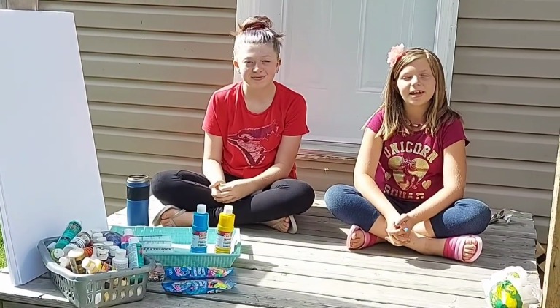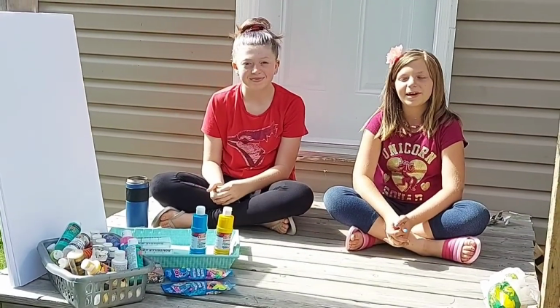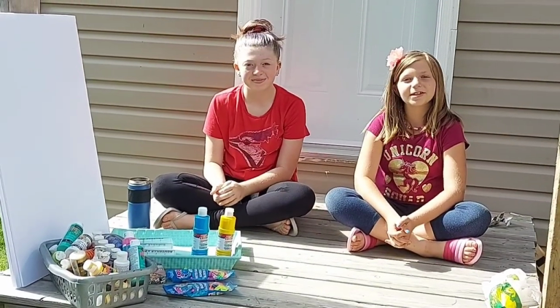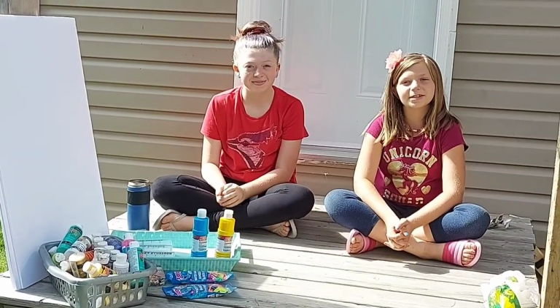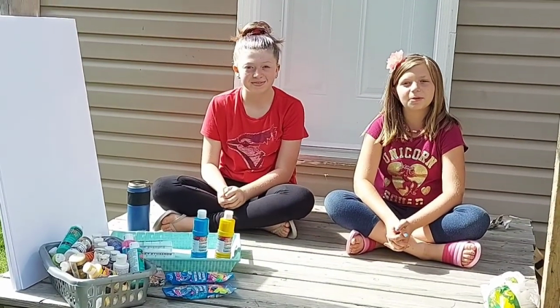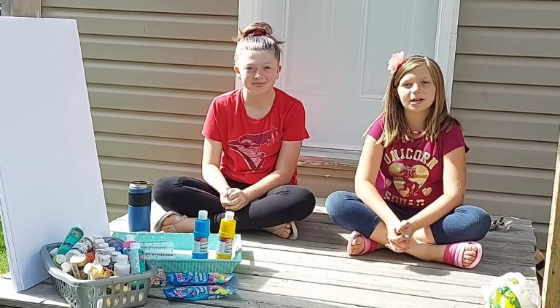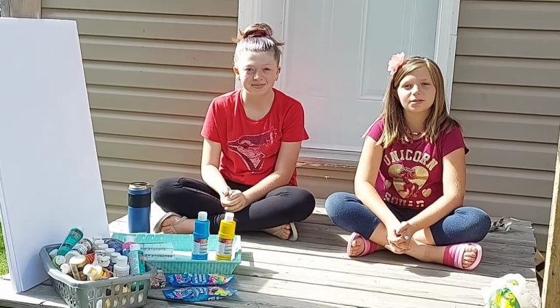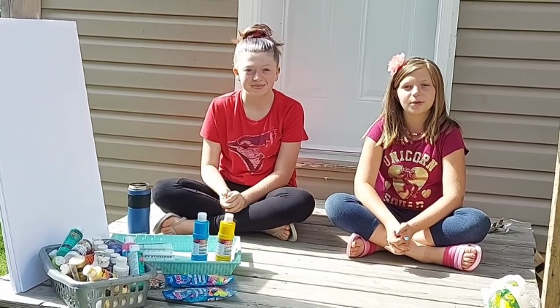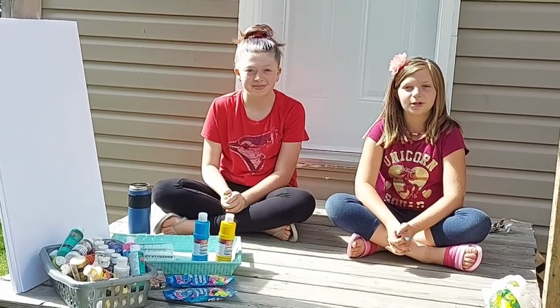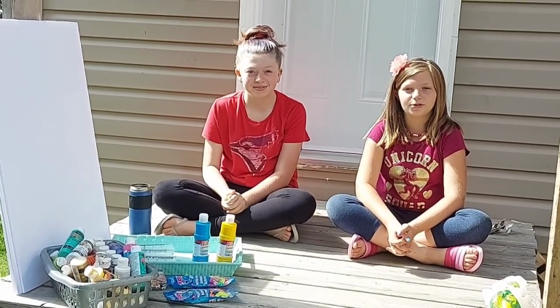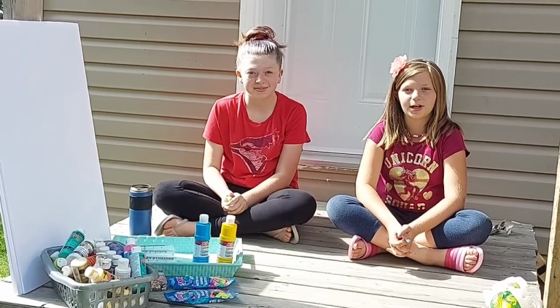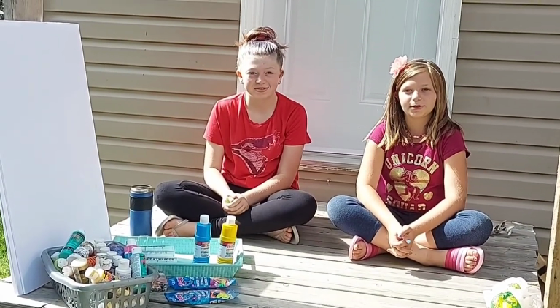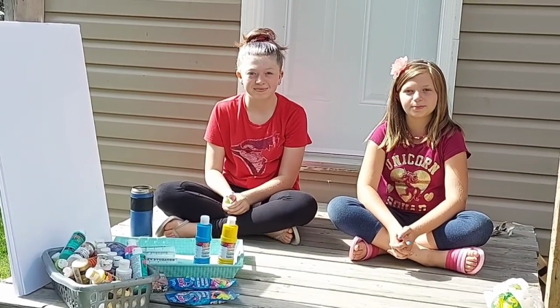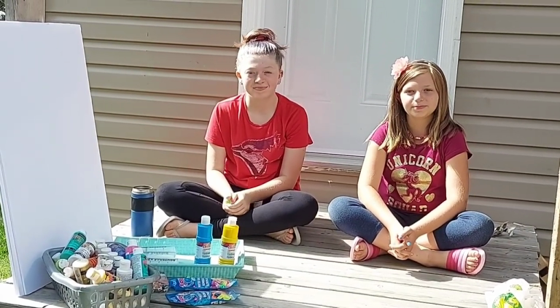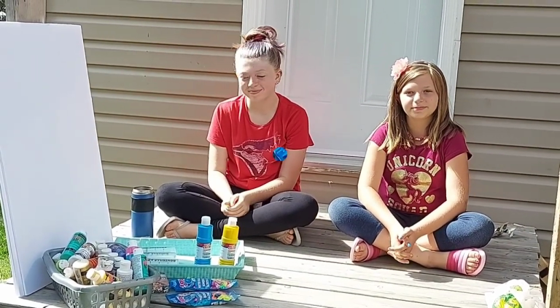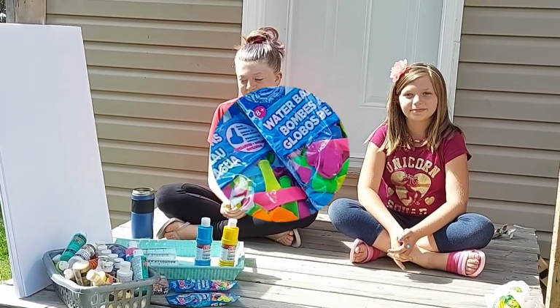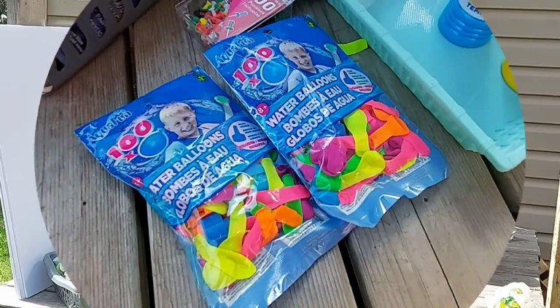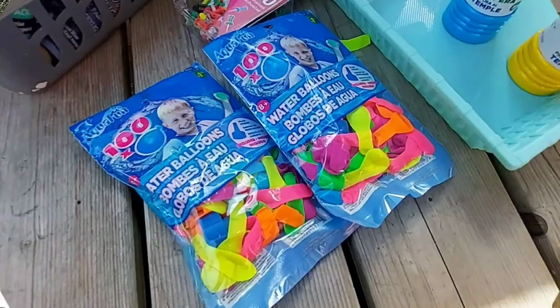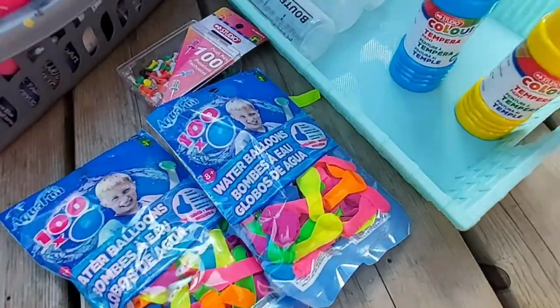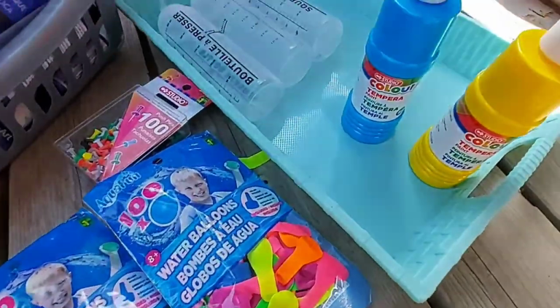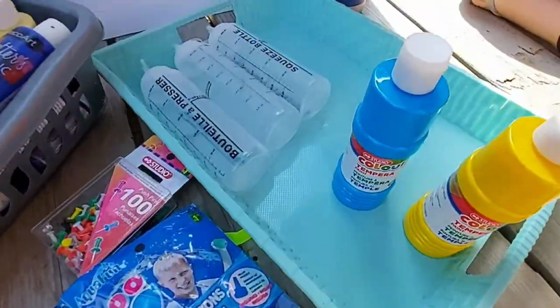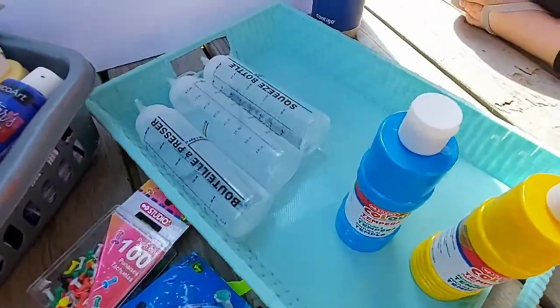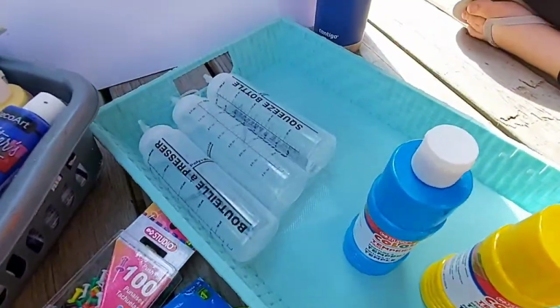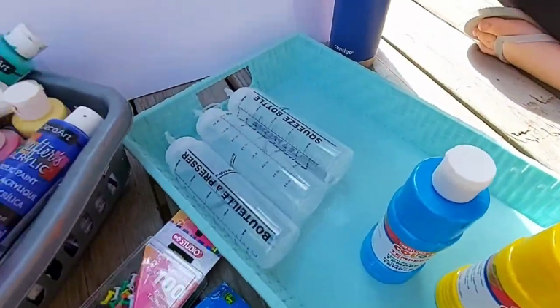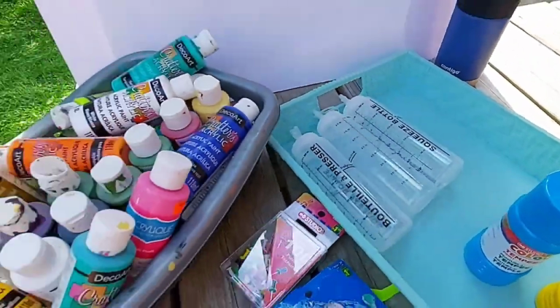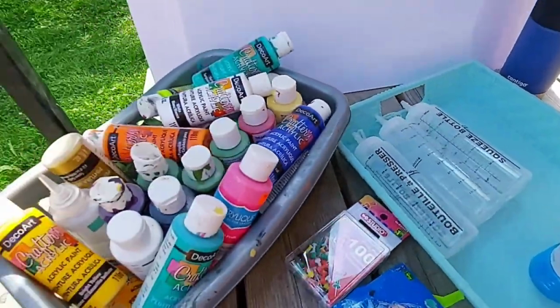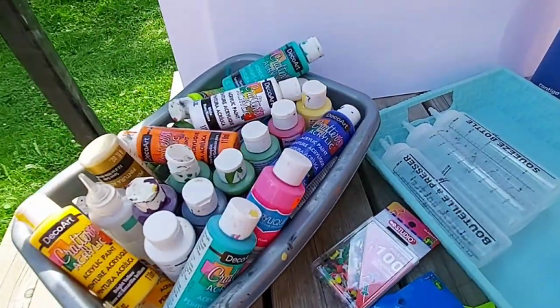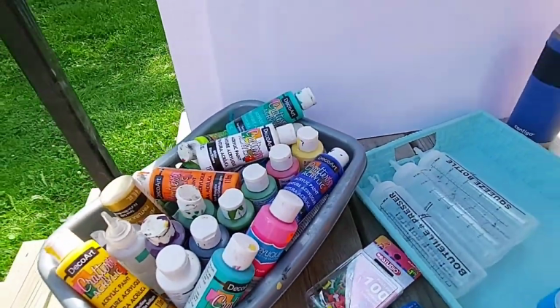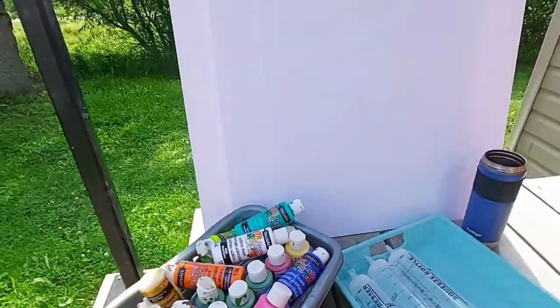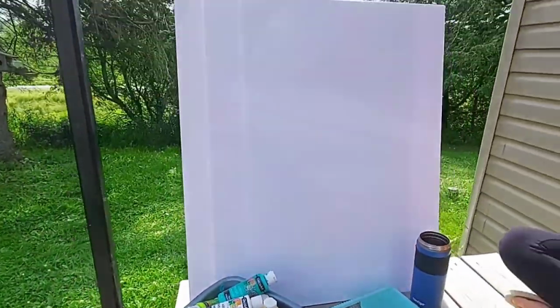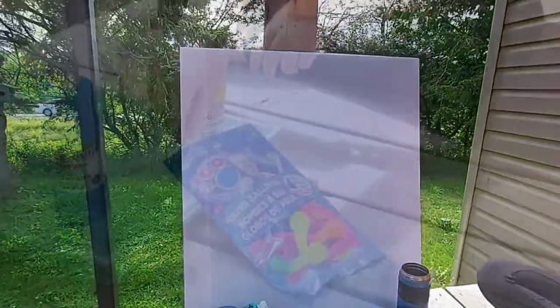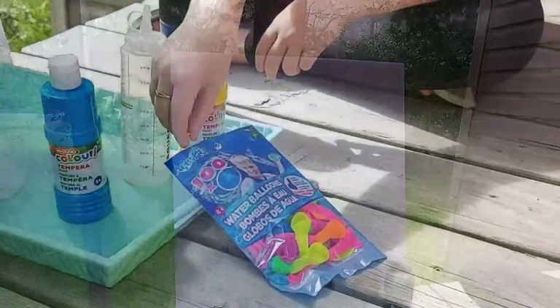Here's the supplies we are using. We will need water balloons, paint, bottles, and a canvas.